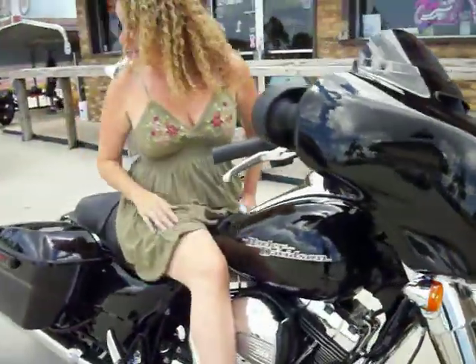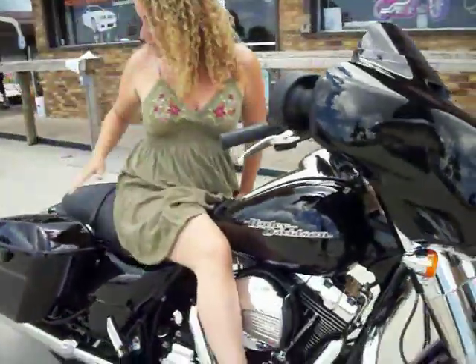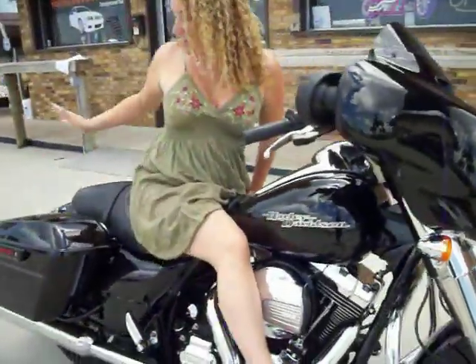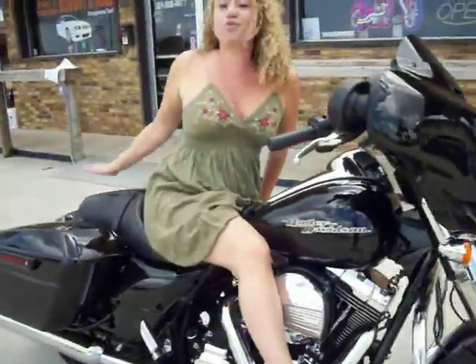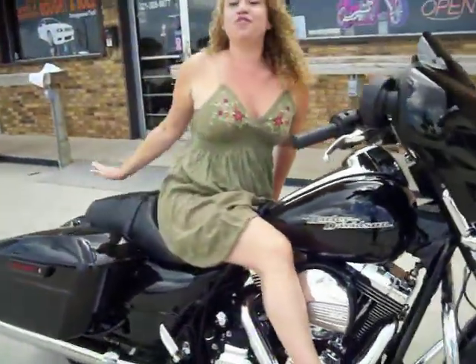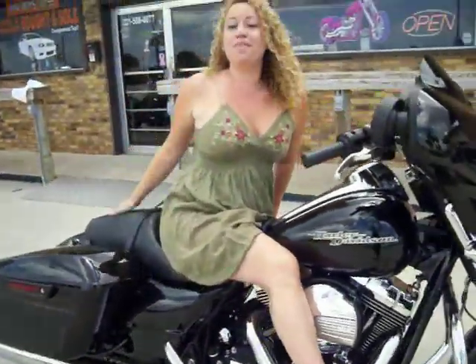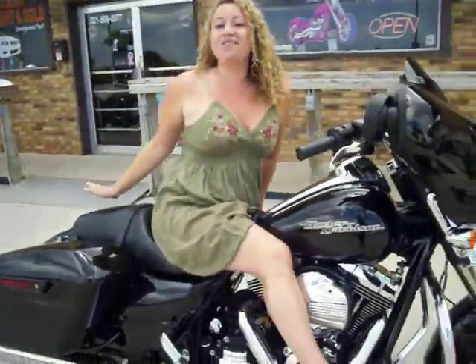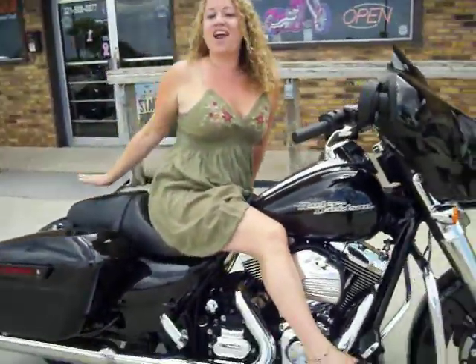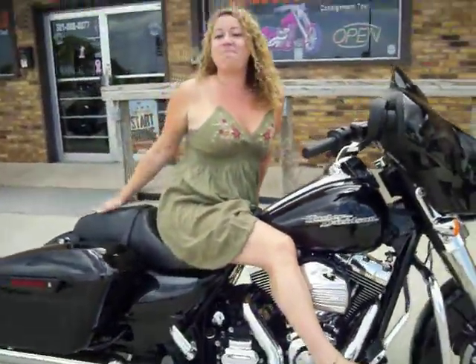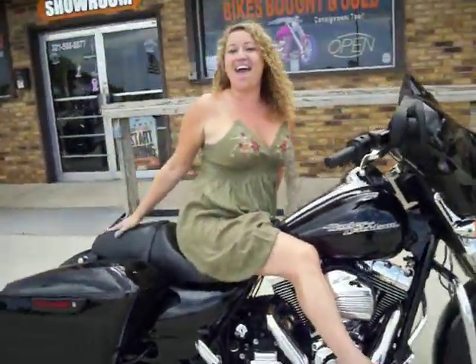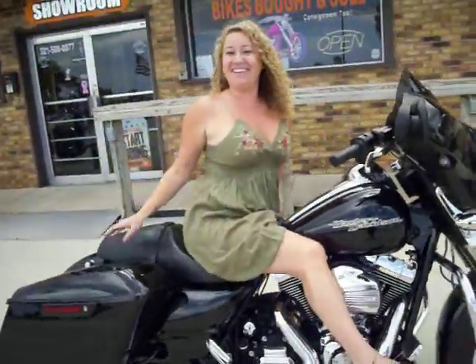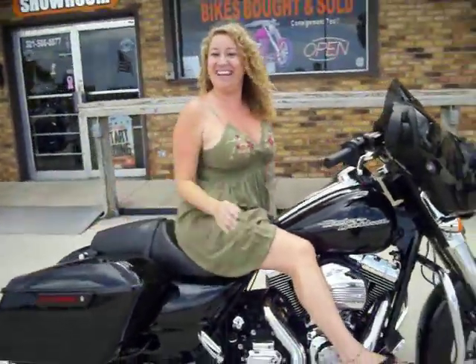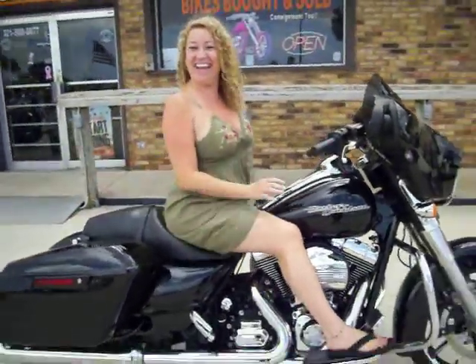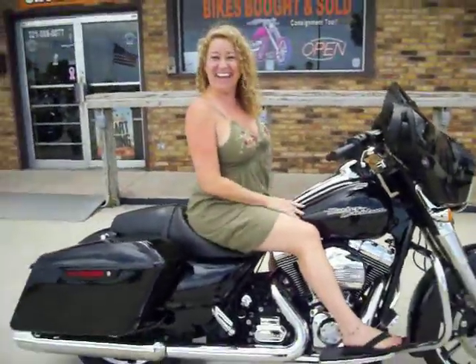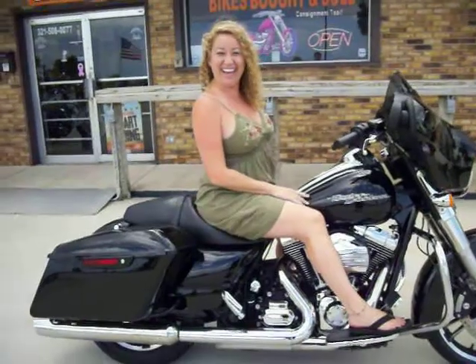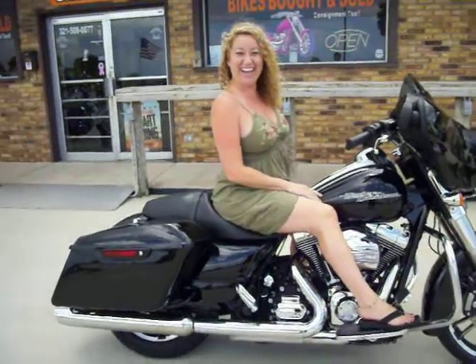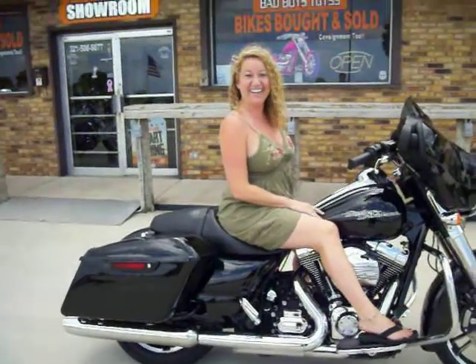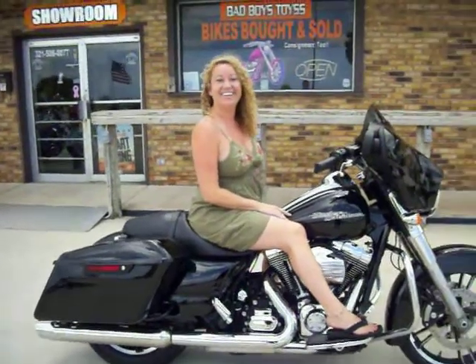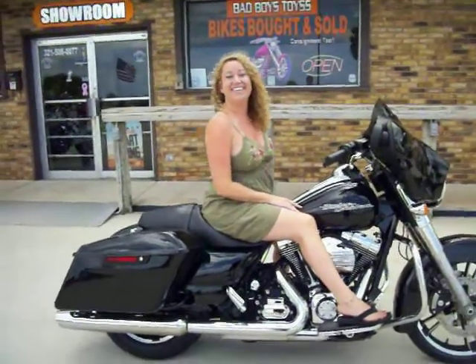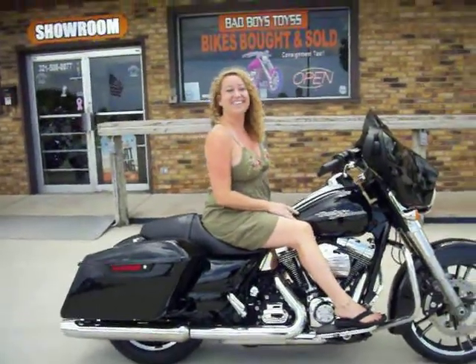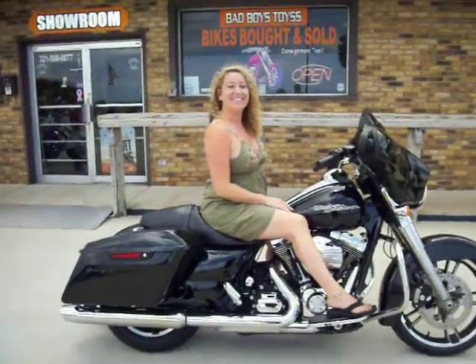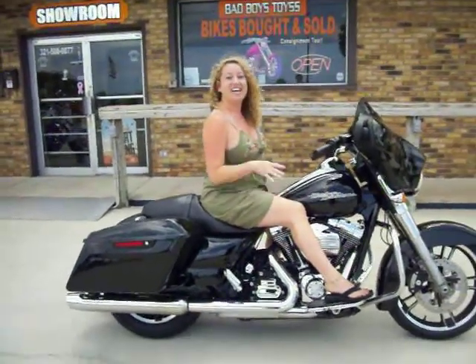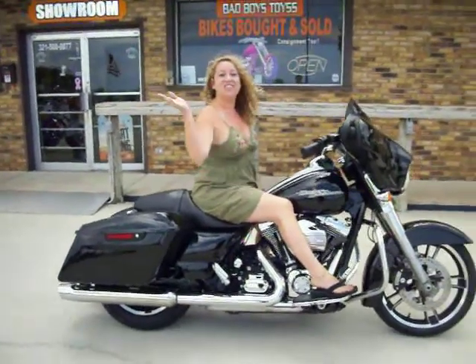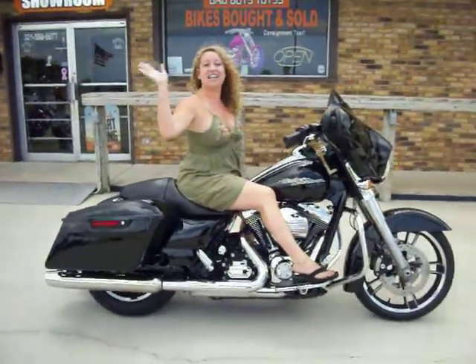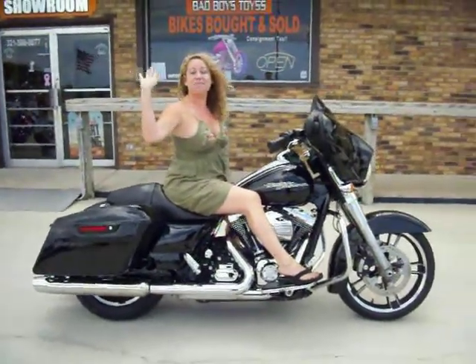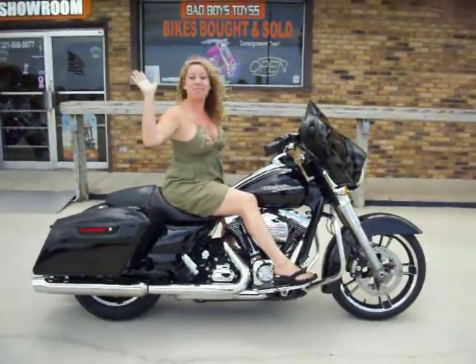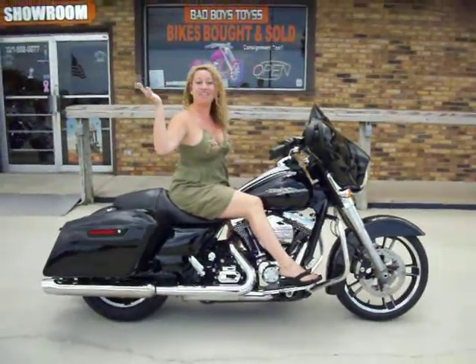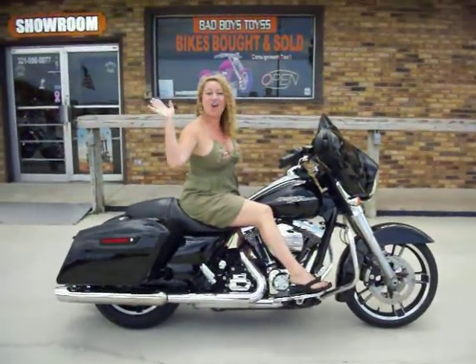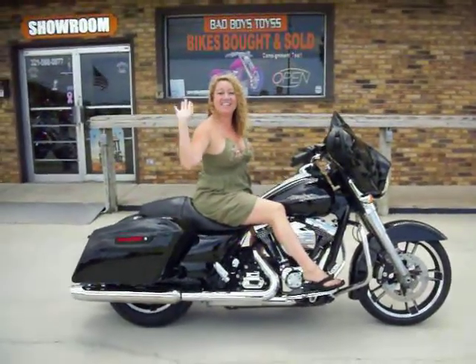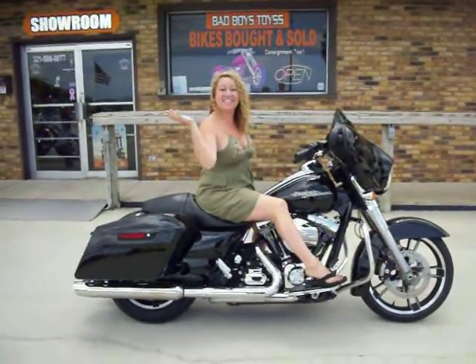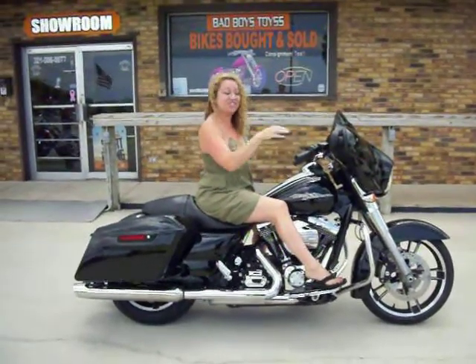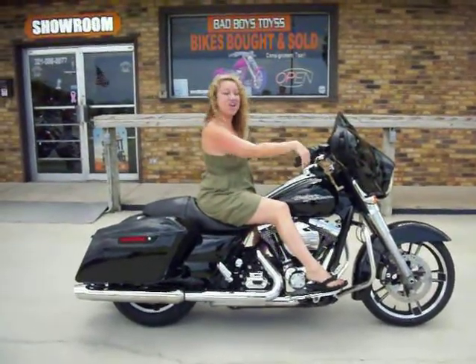And it makes room for your man to ride on the back. Have a visit at Bad Boys Toys. See you soon.